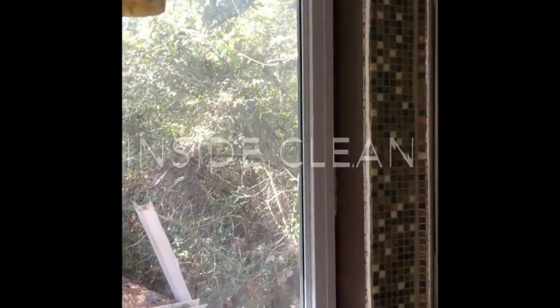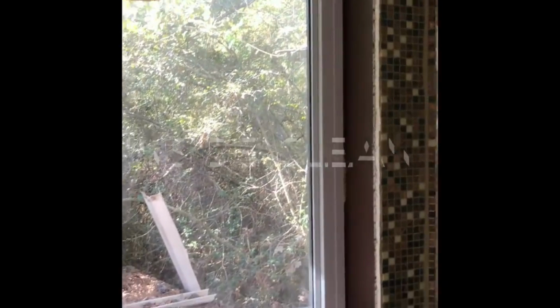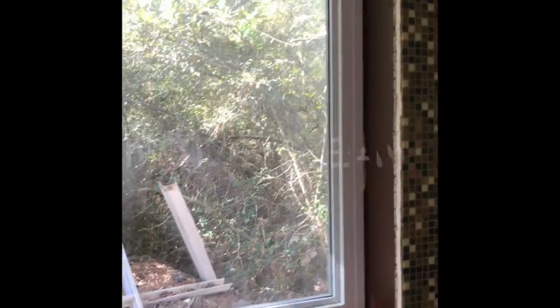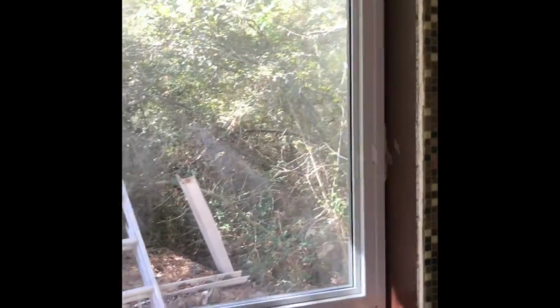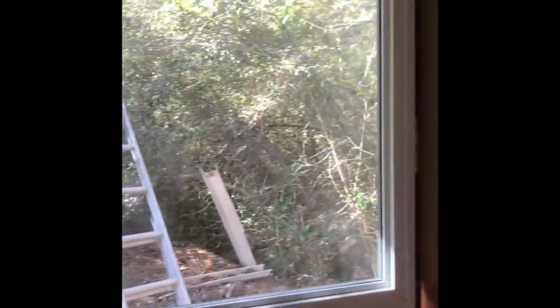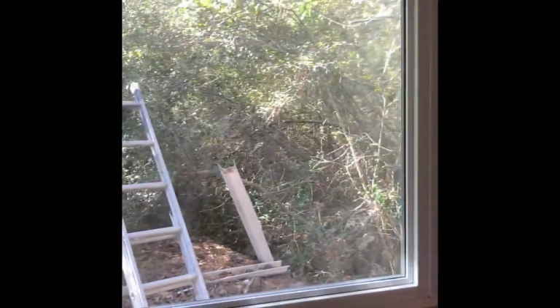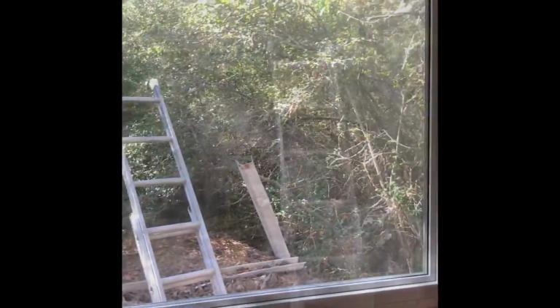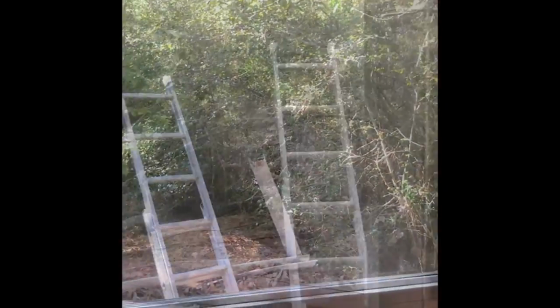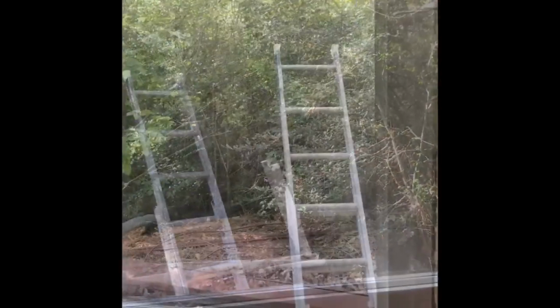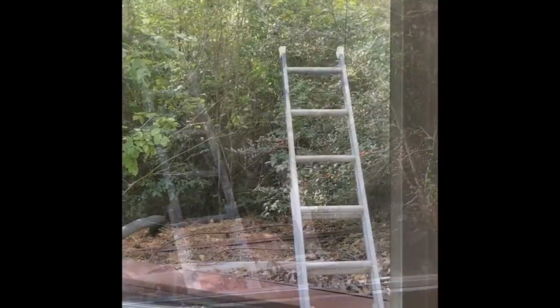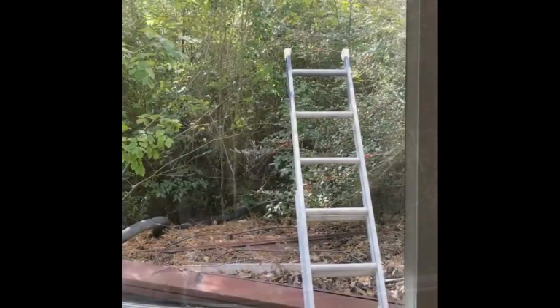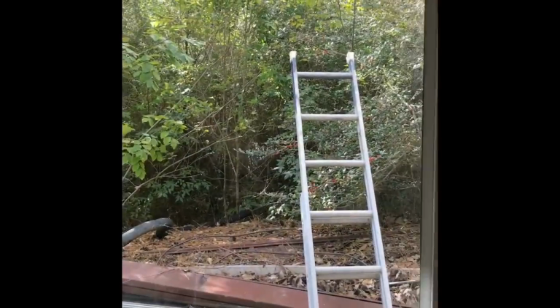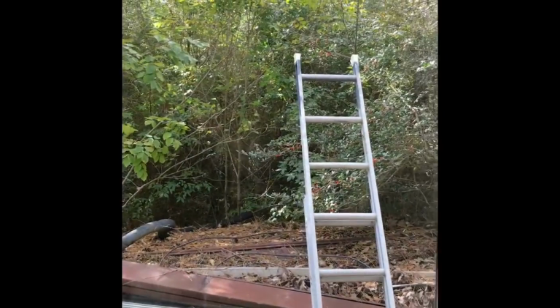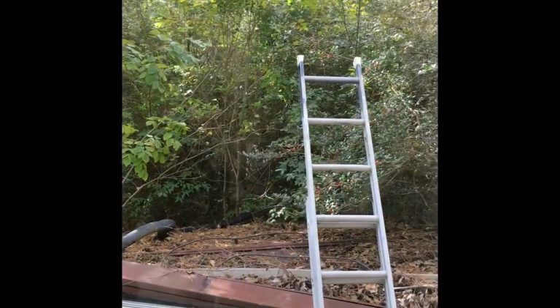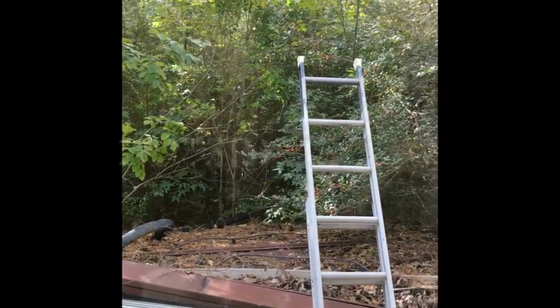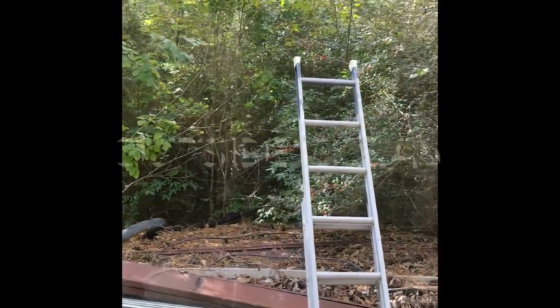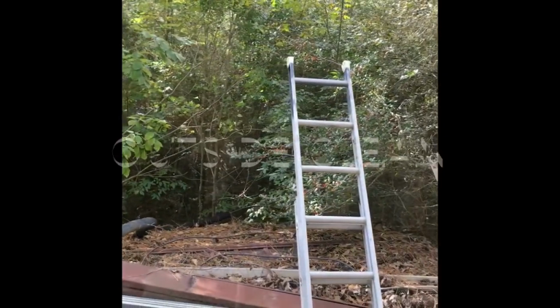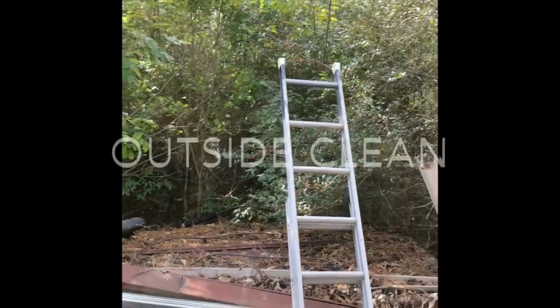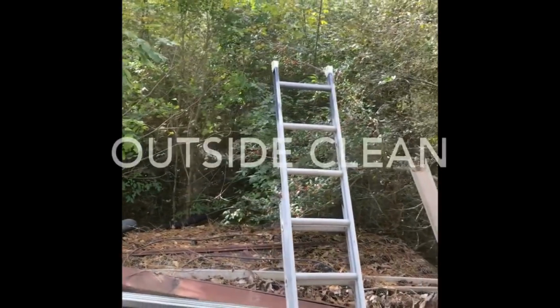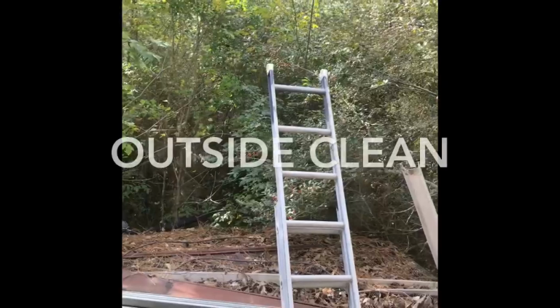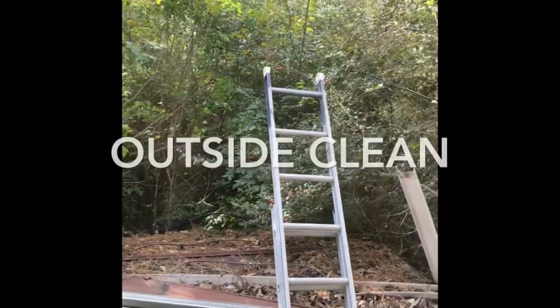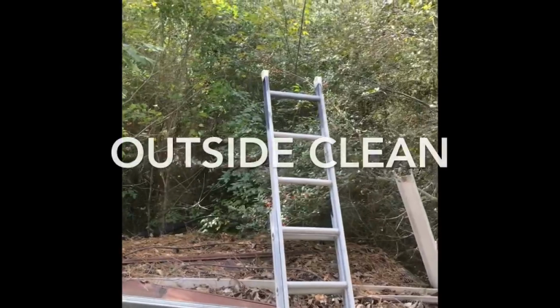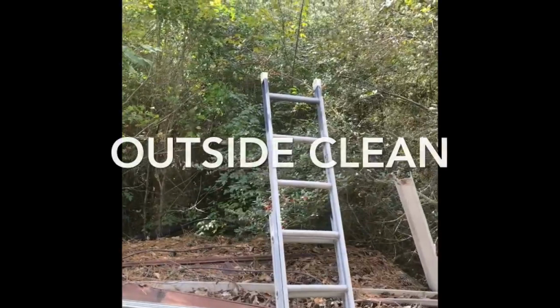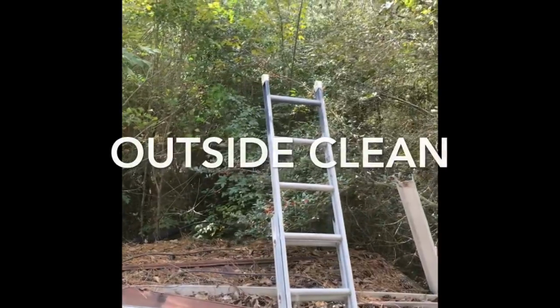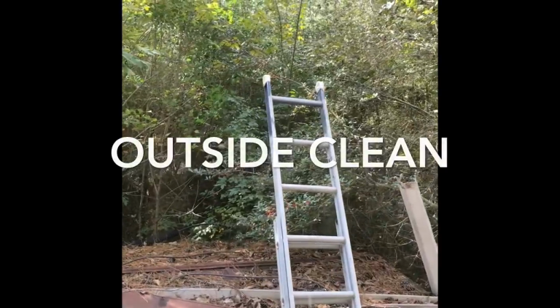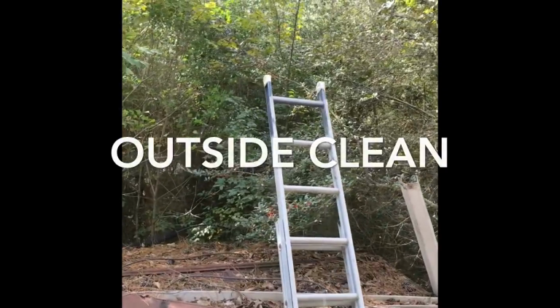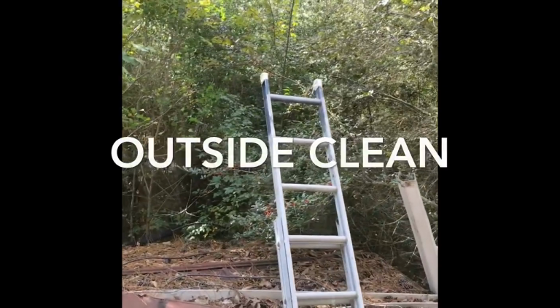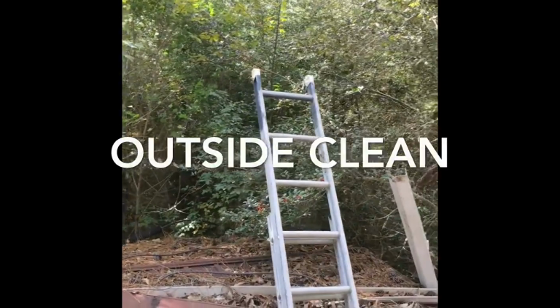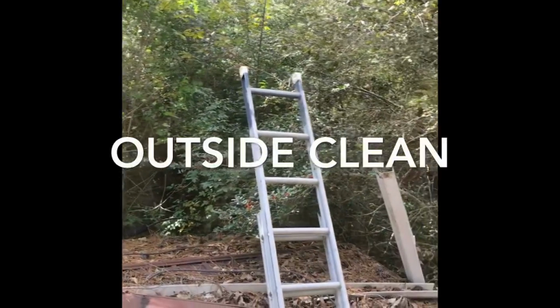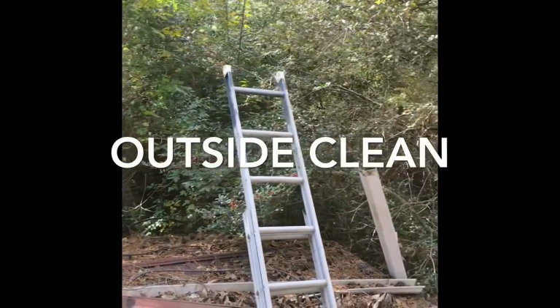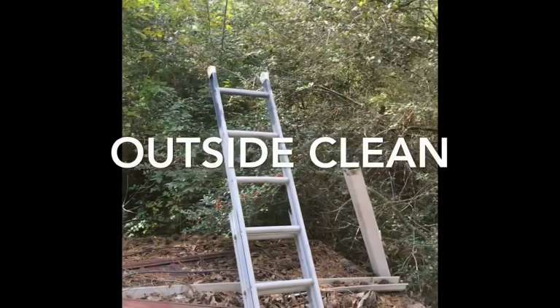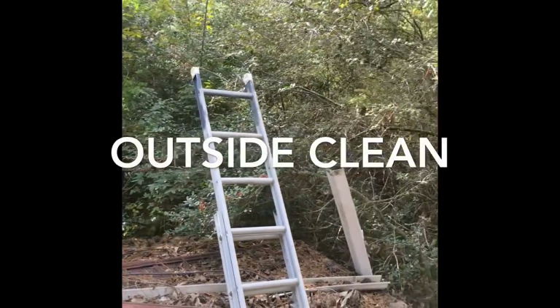For my smaller windows, I just did the top half and then the bottom half.